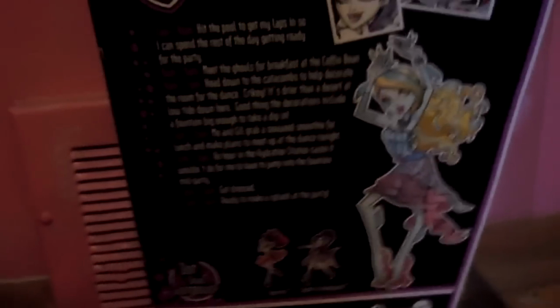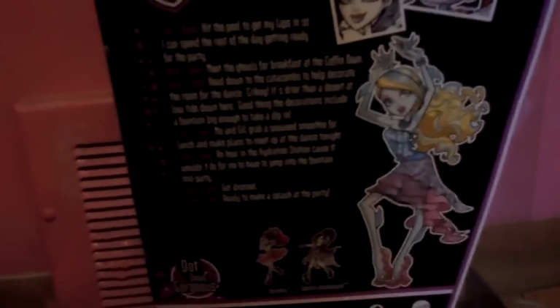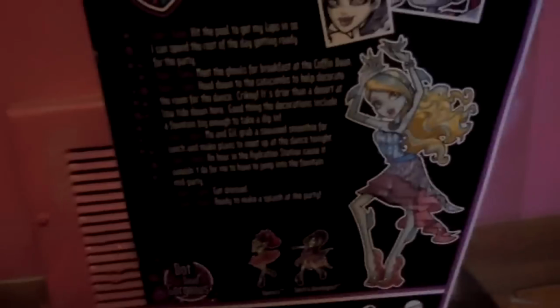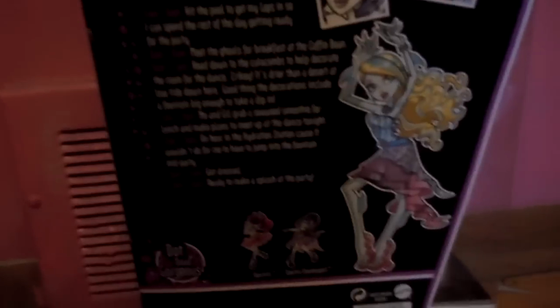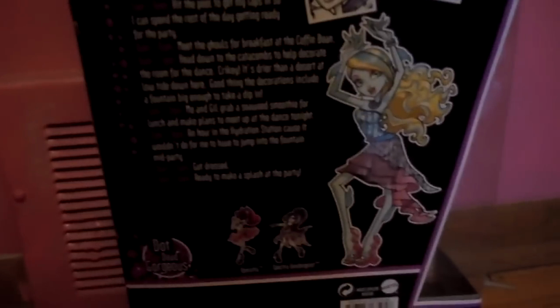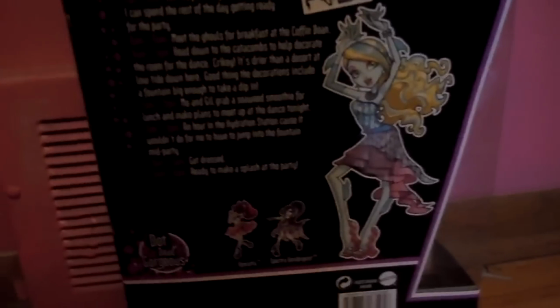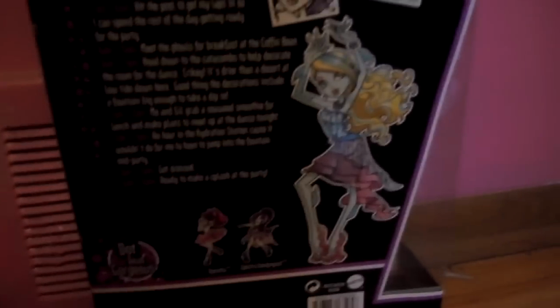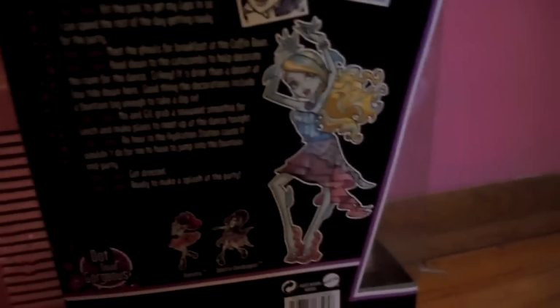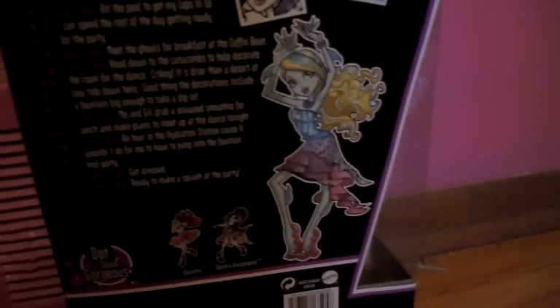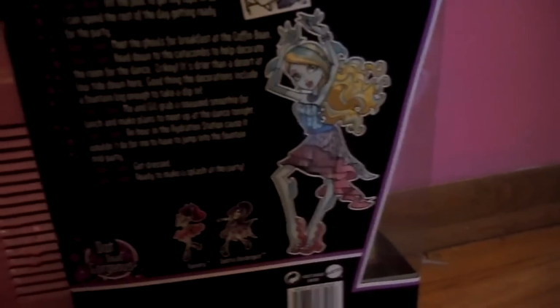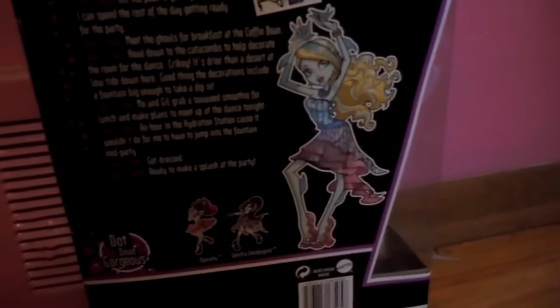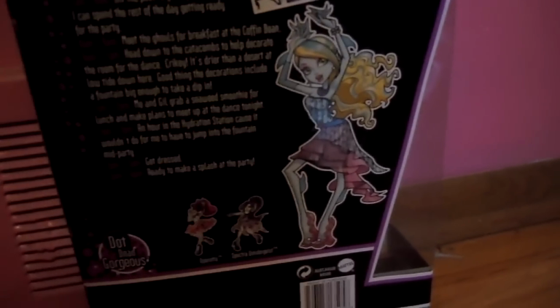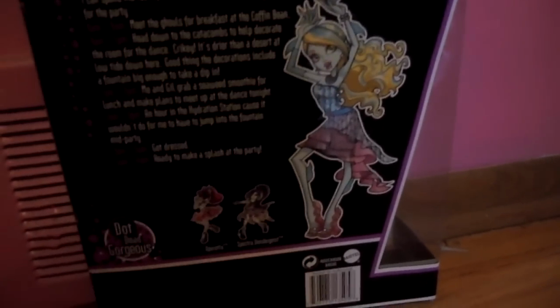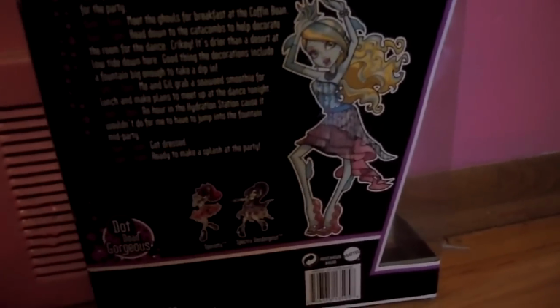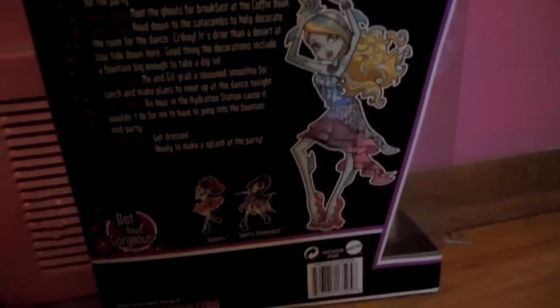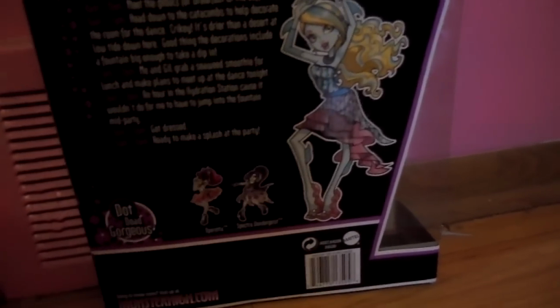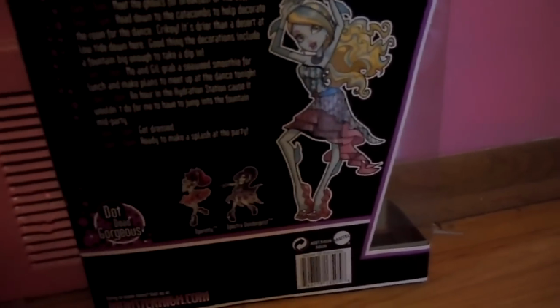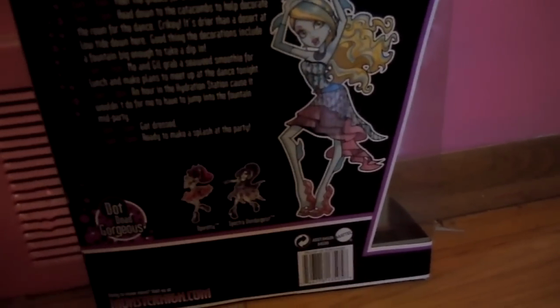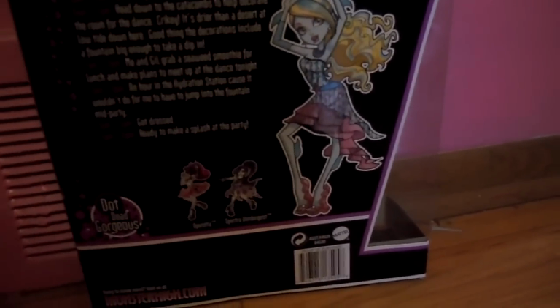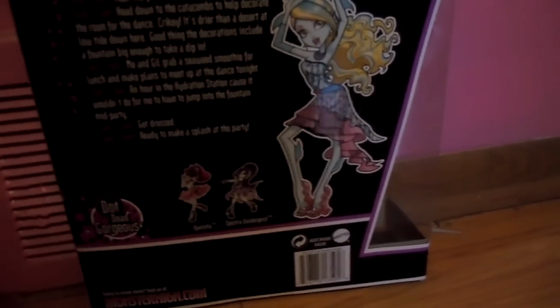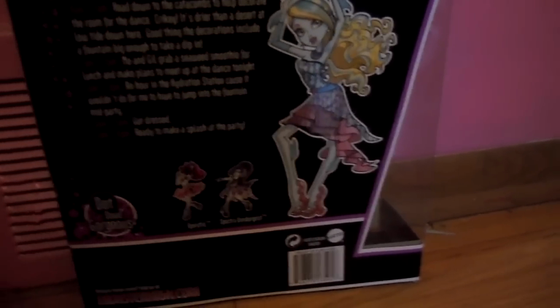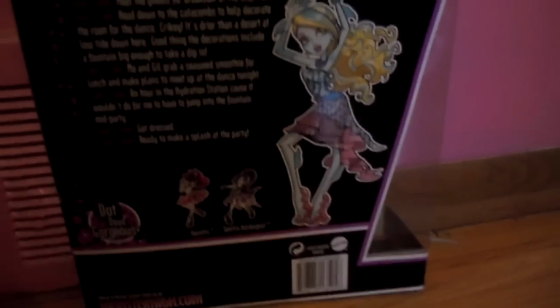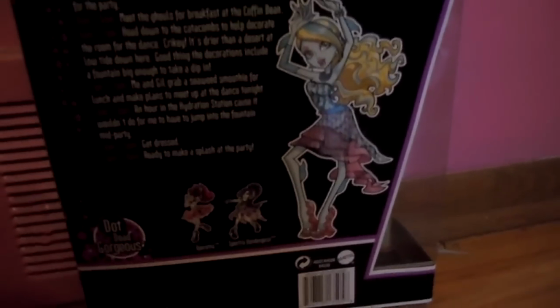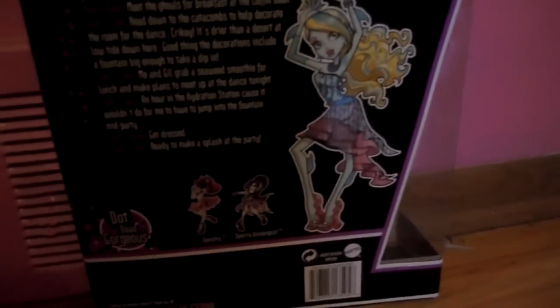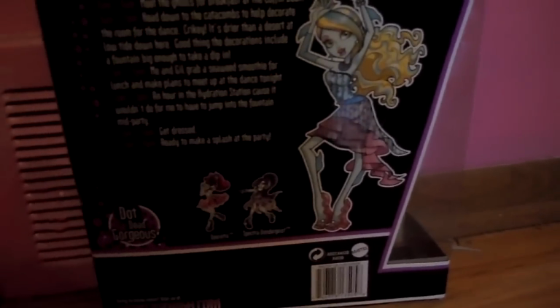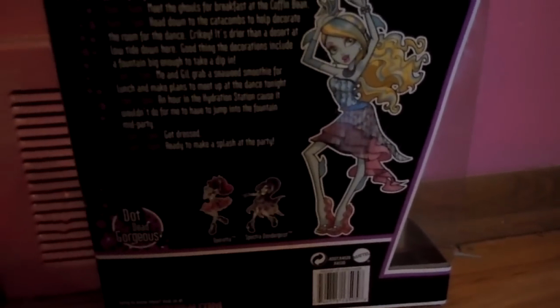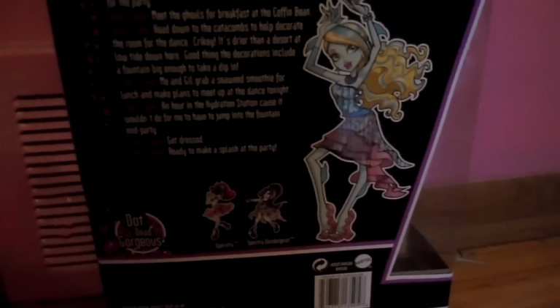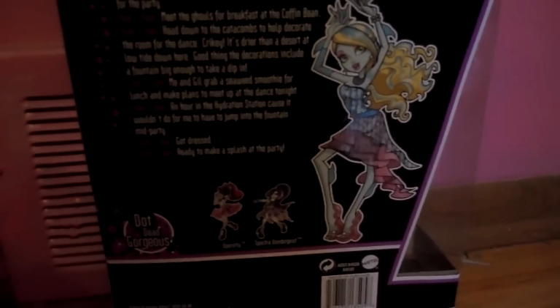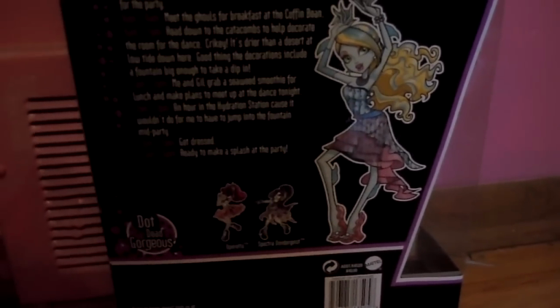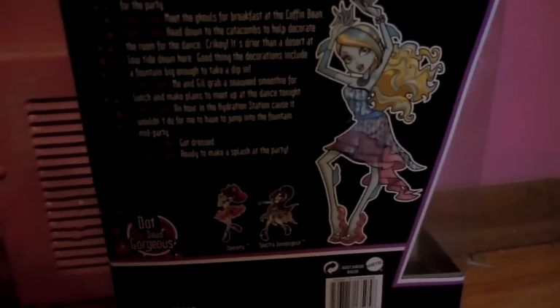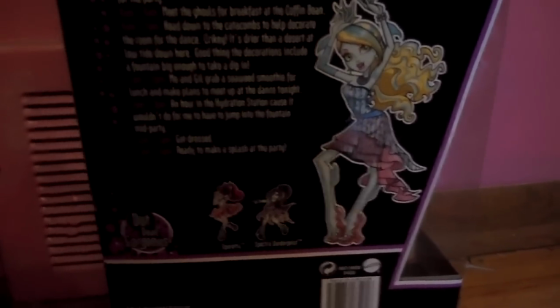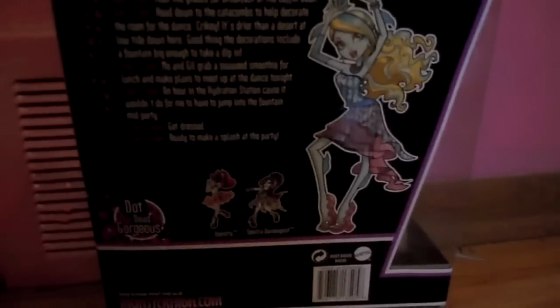3 p.m. to 5 p.m.: Get dressed. 5 p.m. to 6 p.m.: Ready to make a splash at the party.